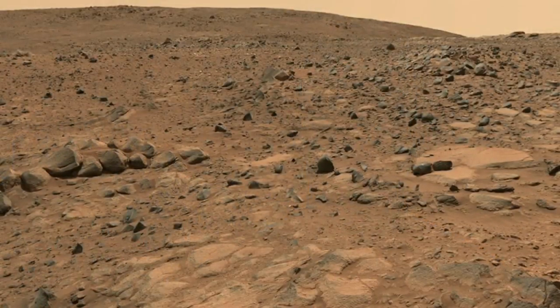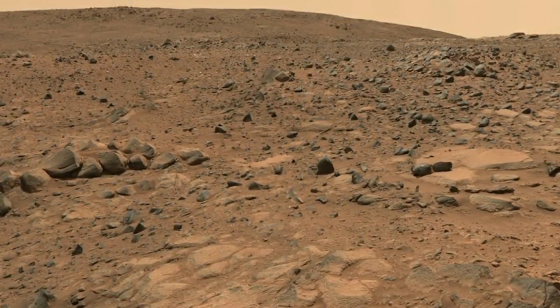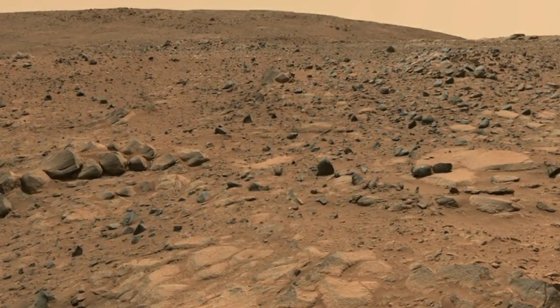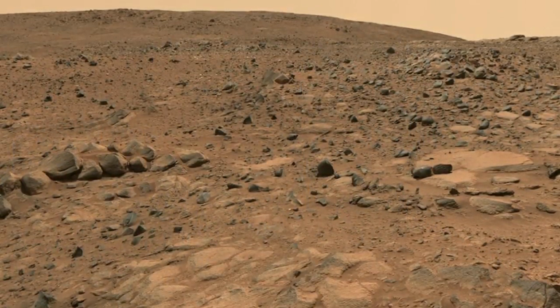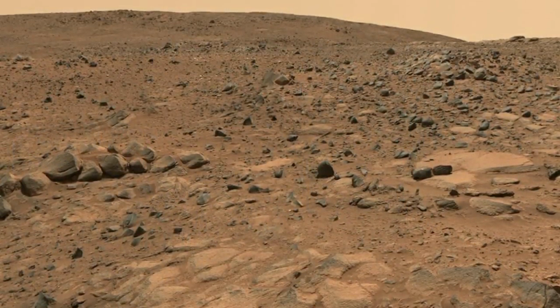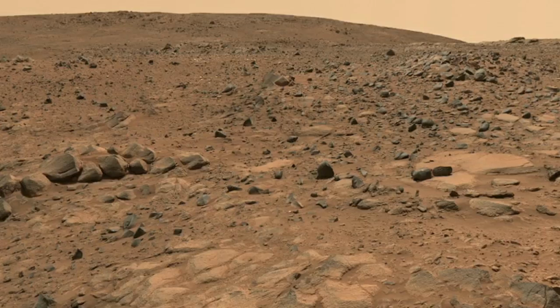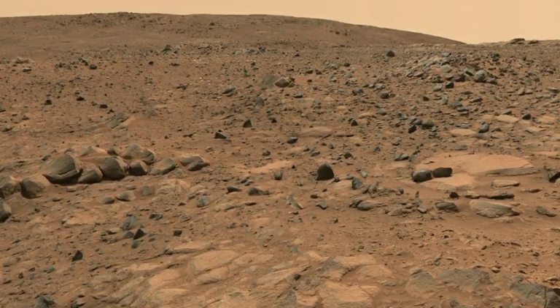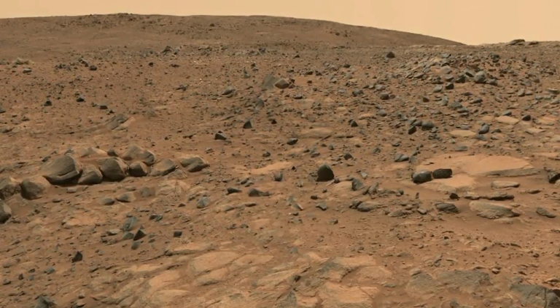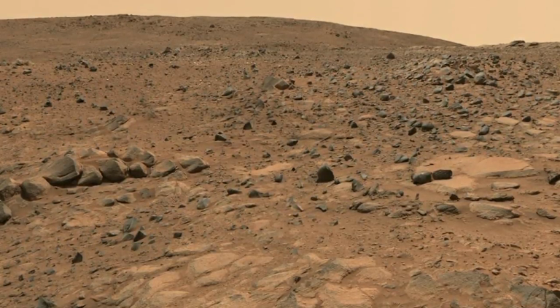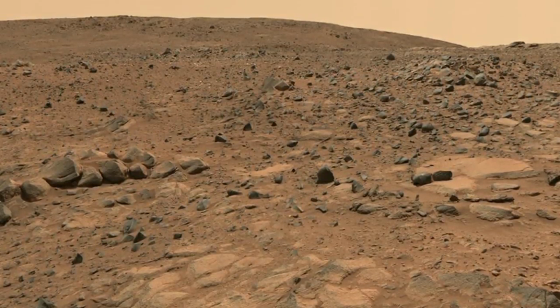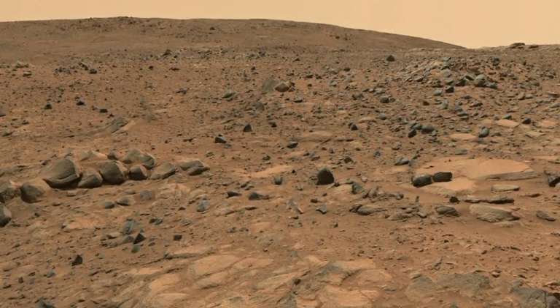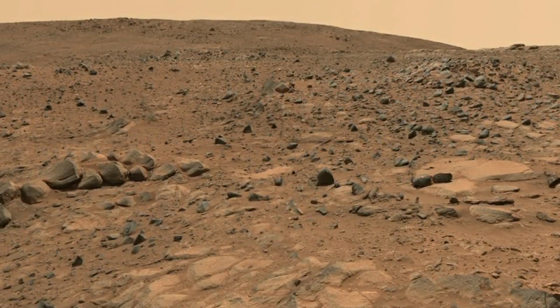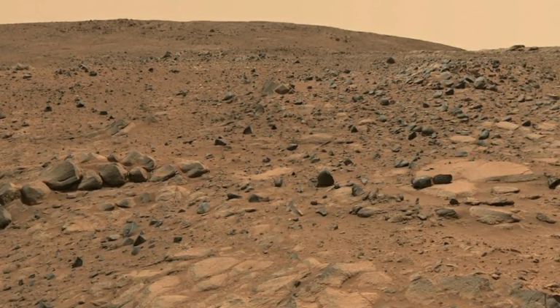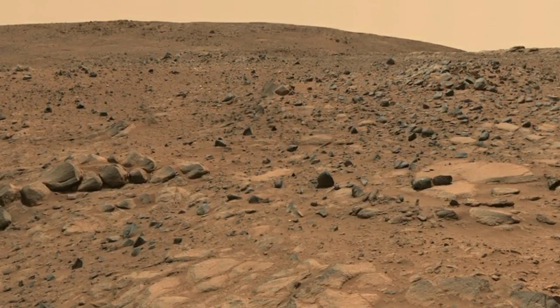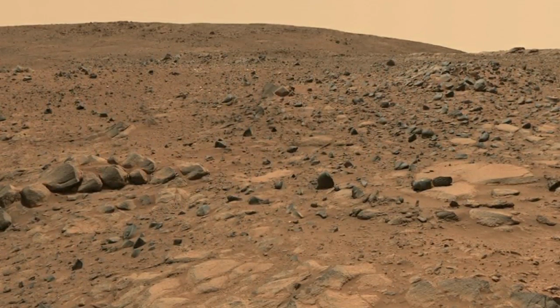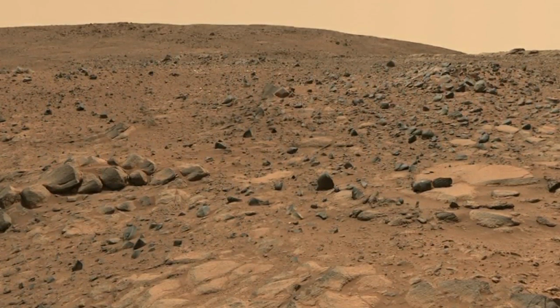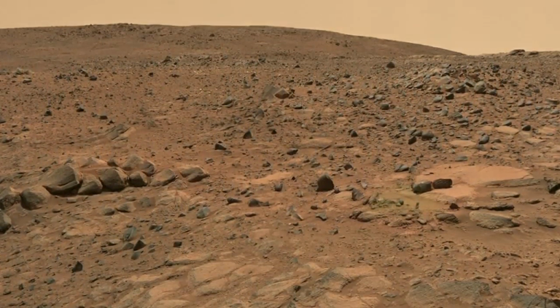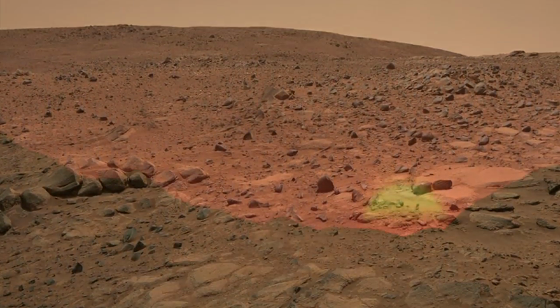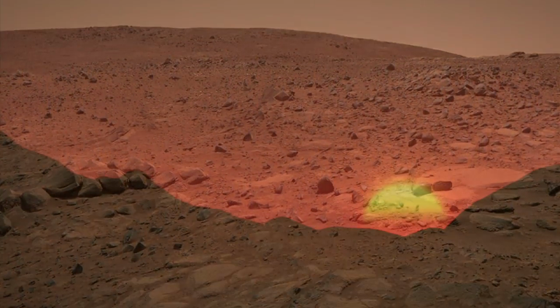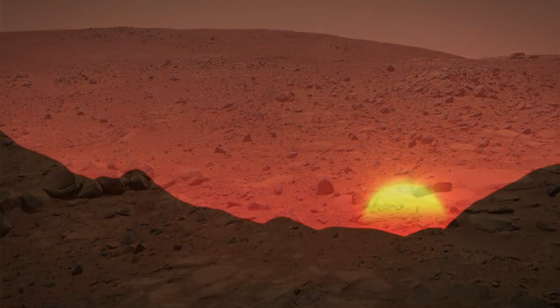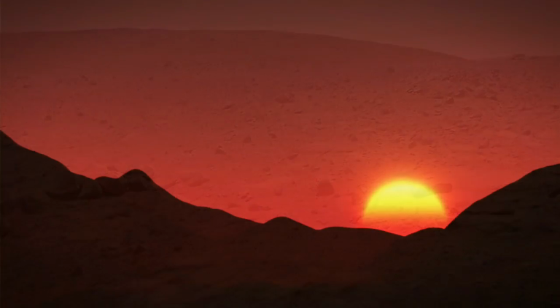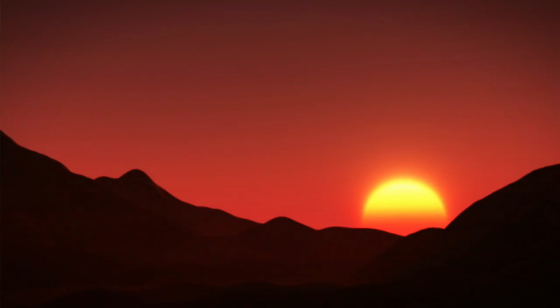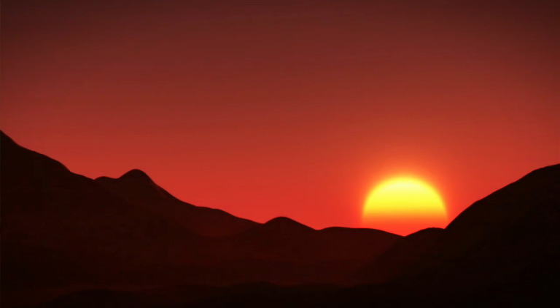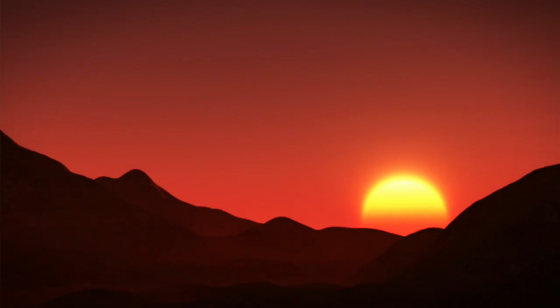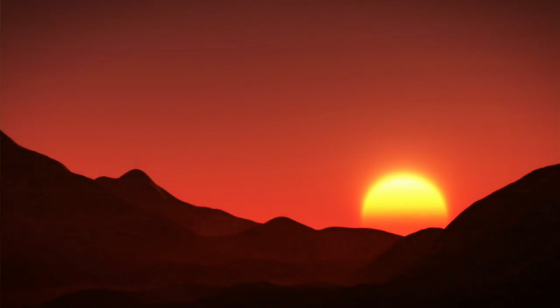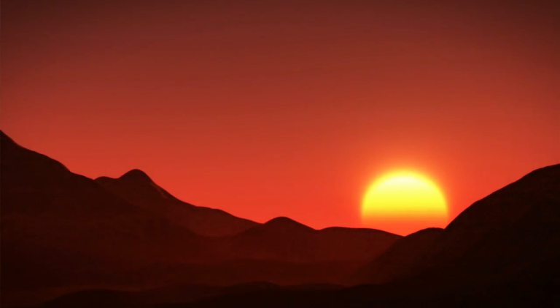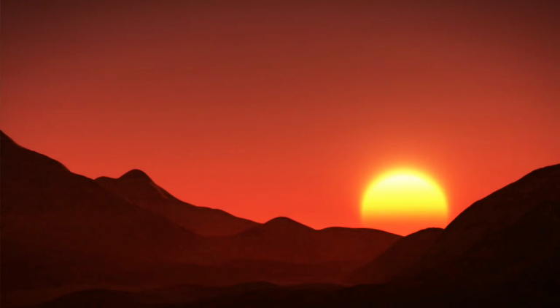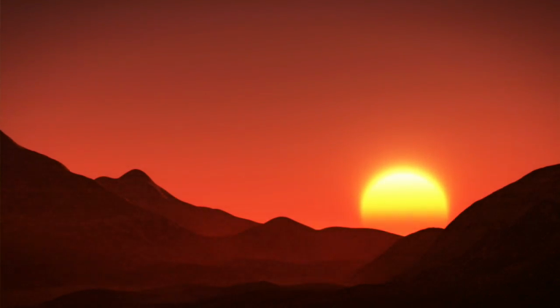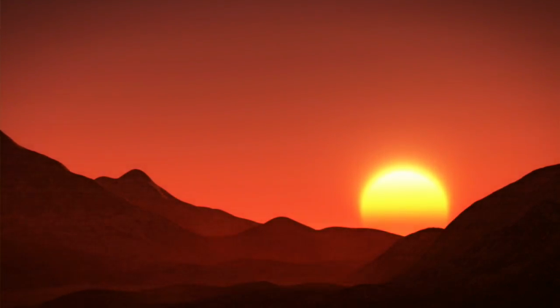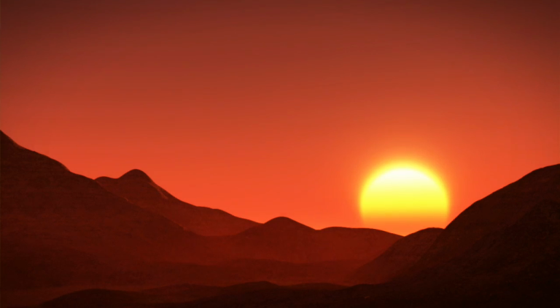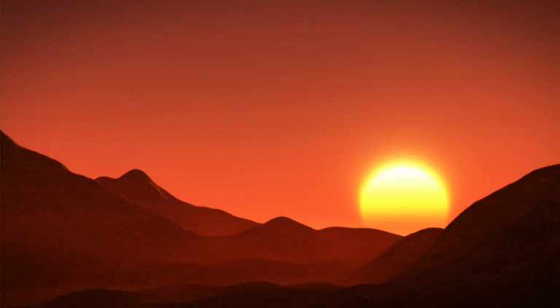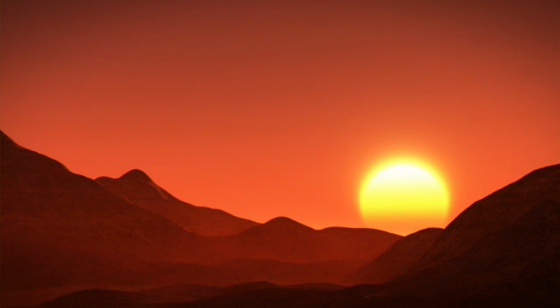It helps us continue this search for evidence for life, because where there was water, there could have been life.